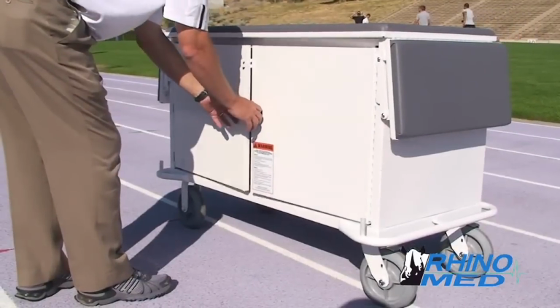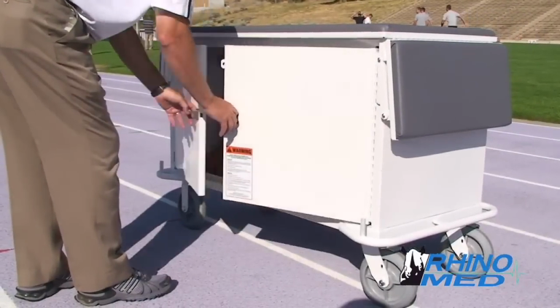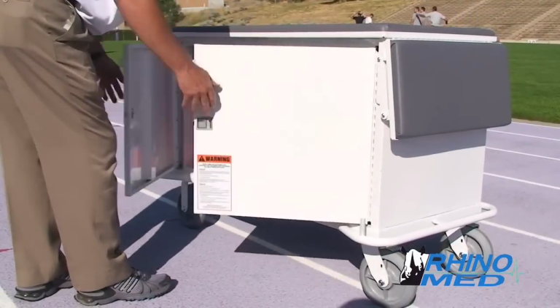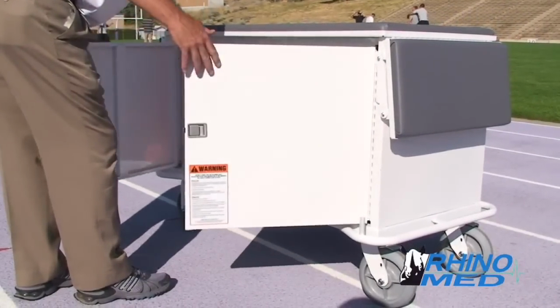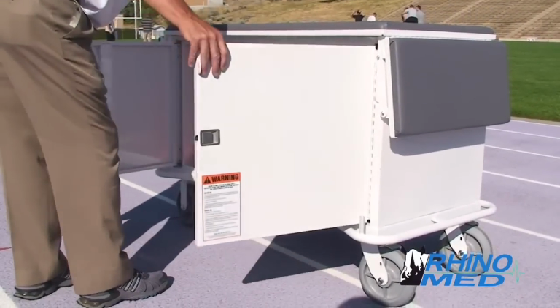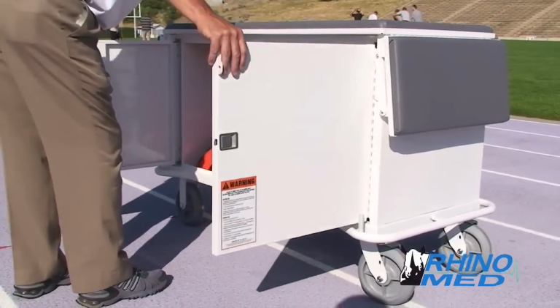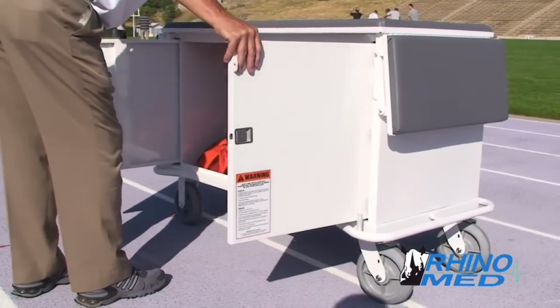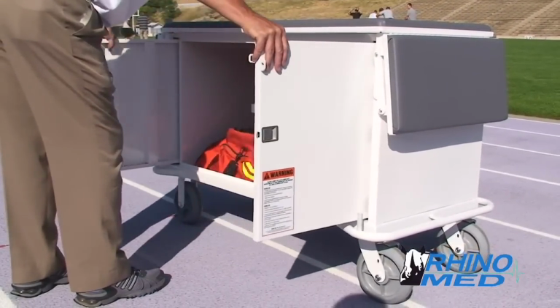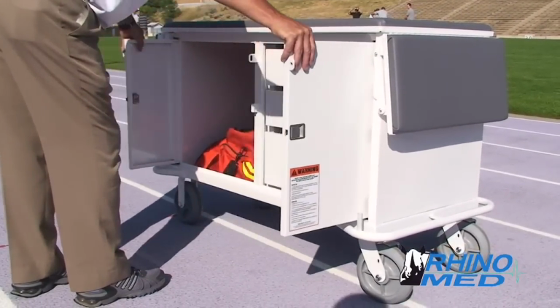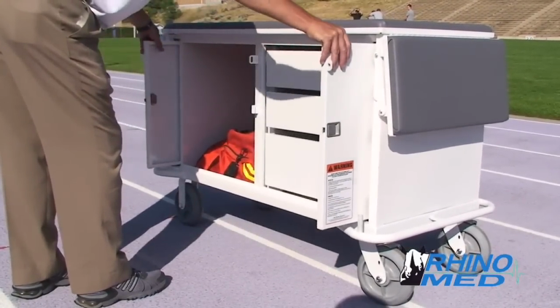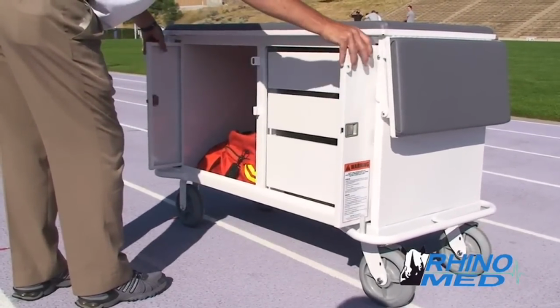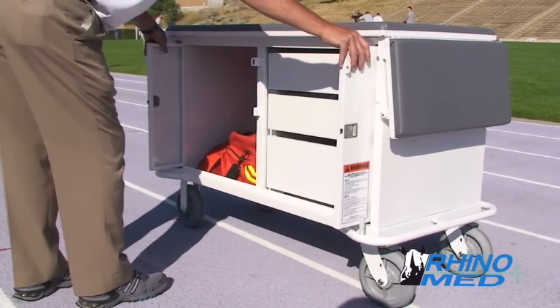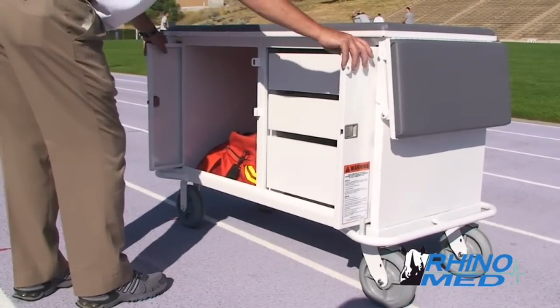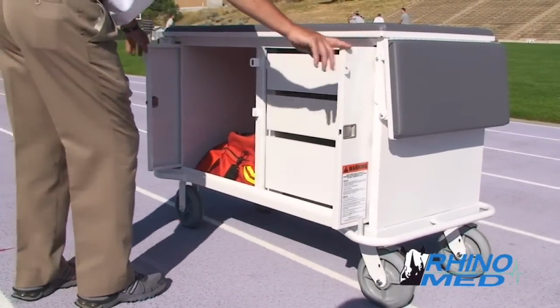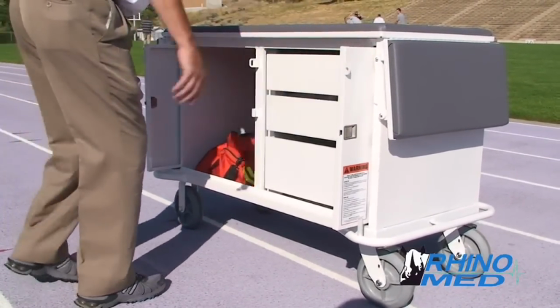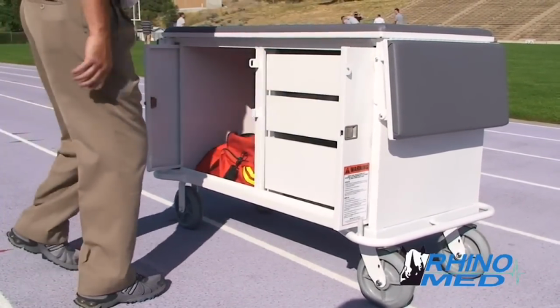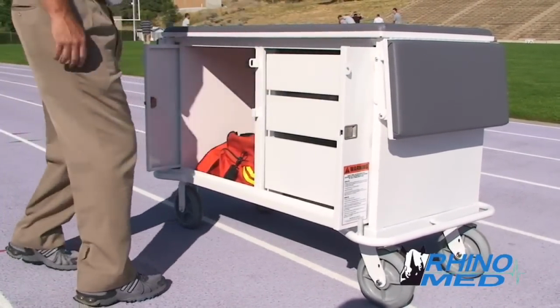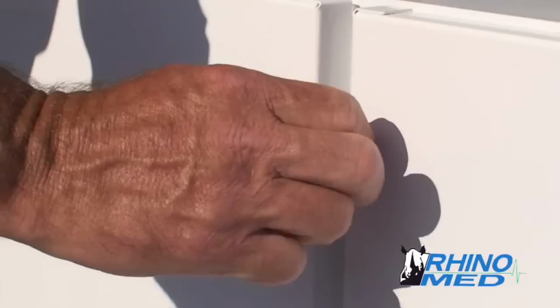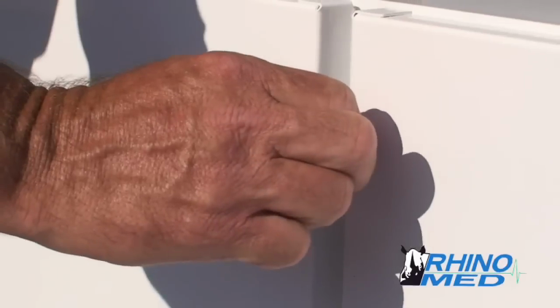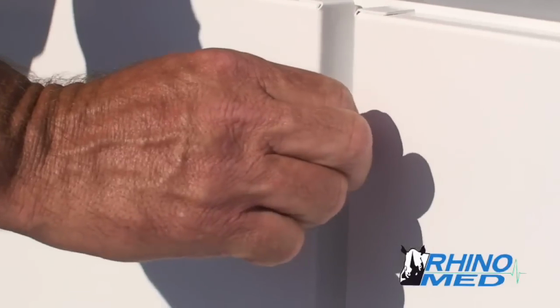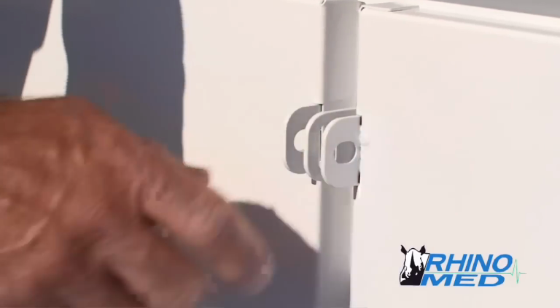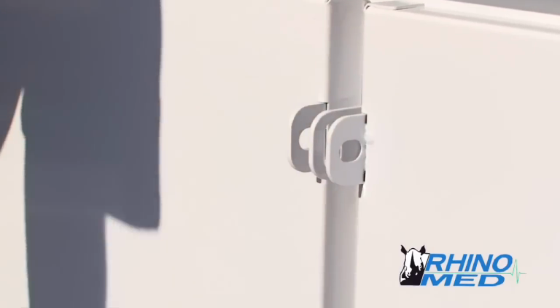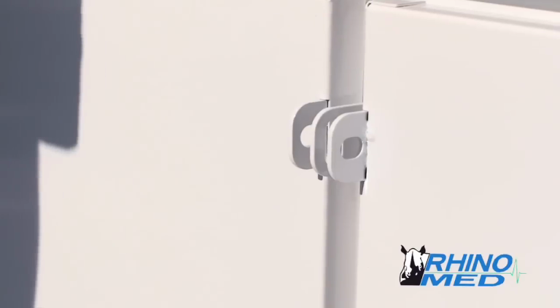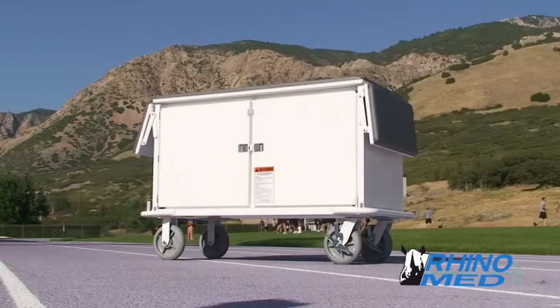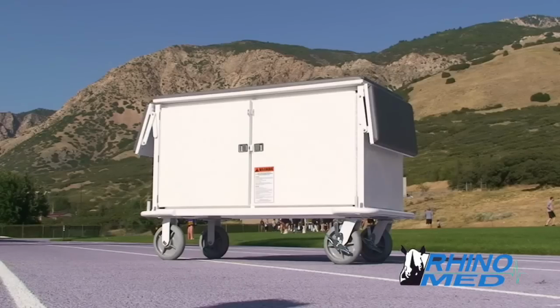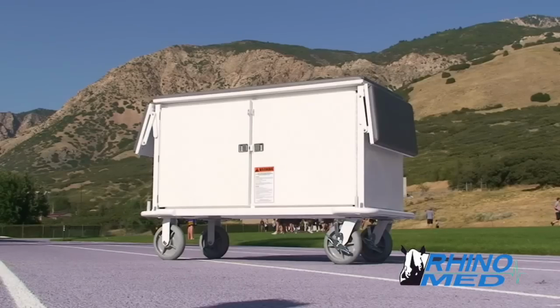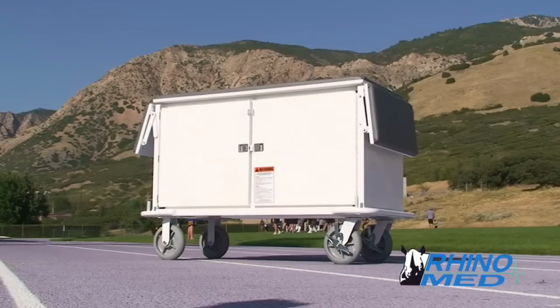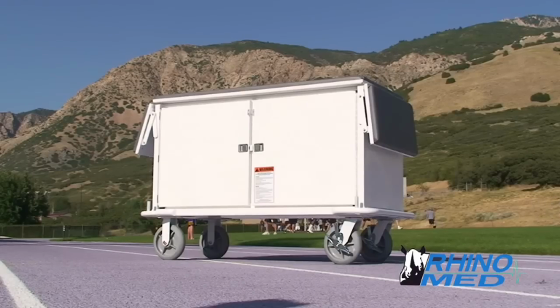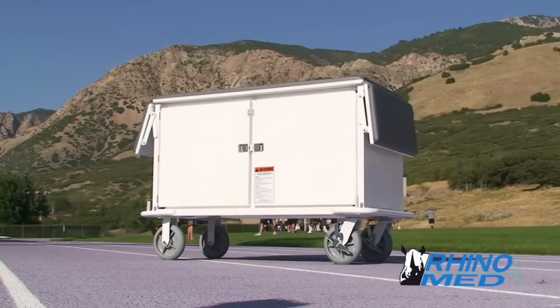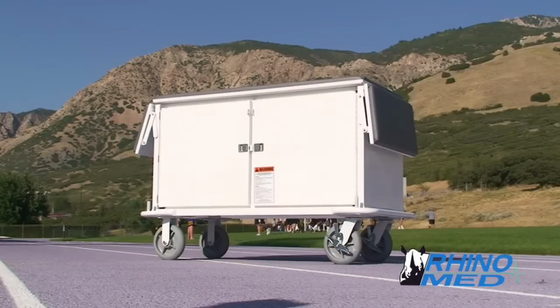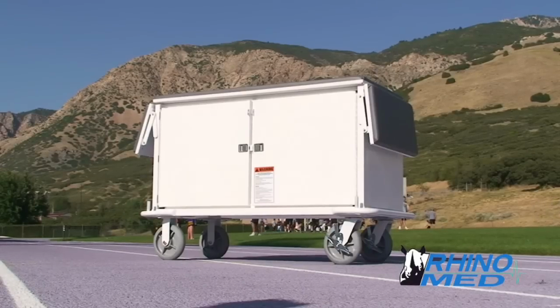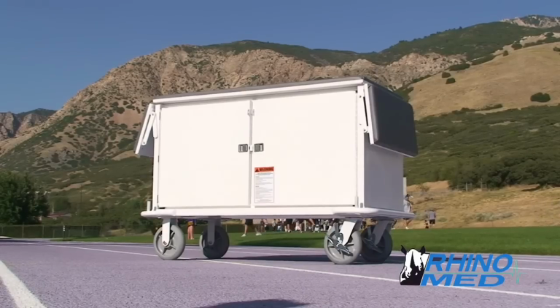Locking doors slide out of the way for easy access to supplies. The doors also lock to protect equipment and supplies.